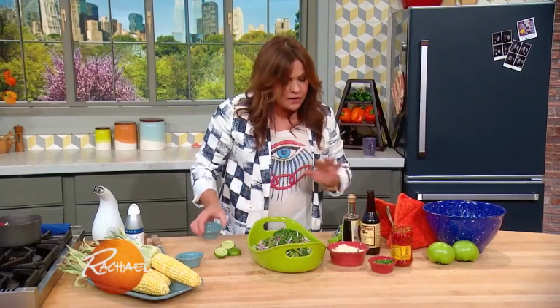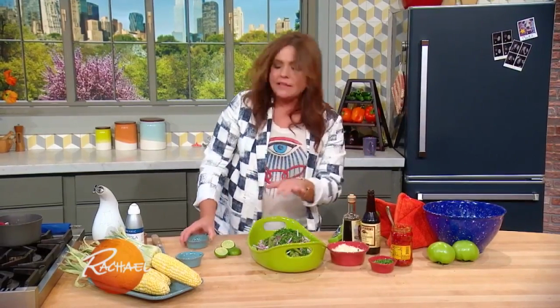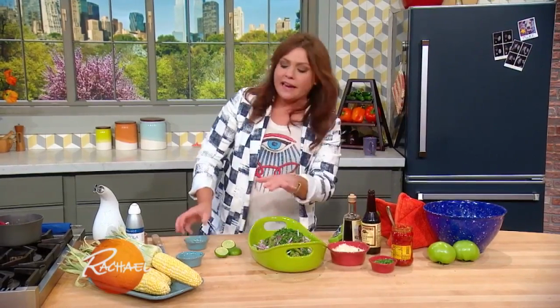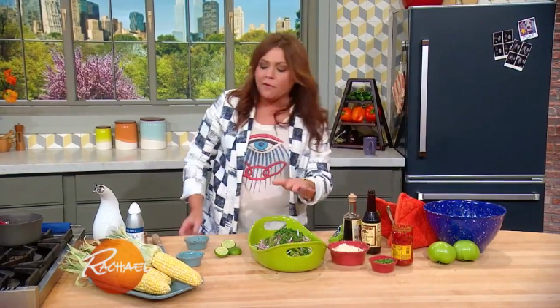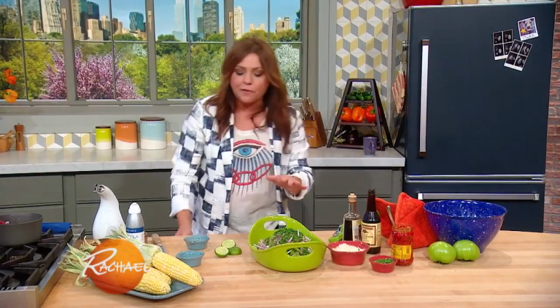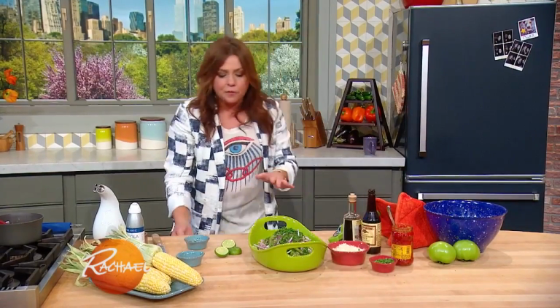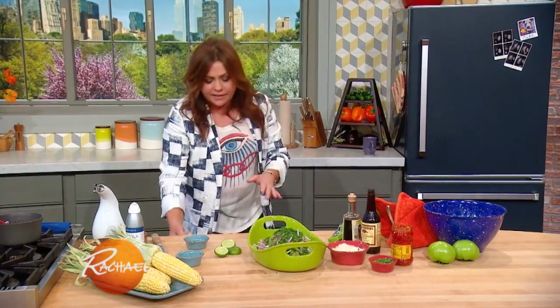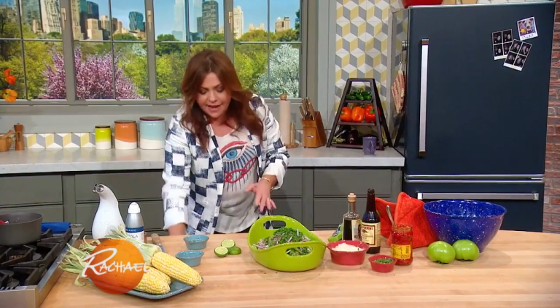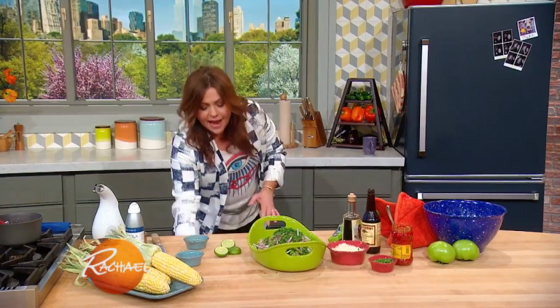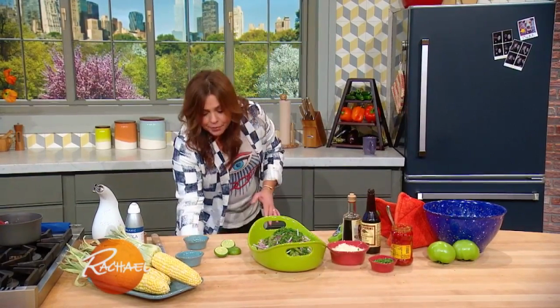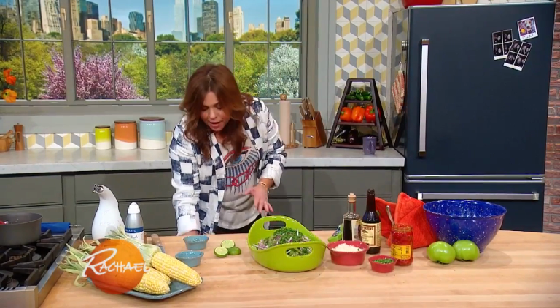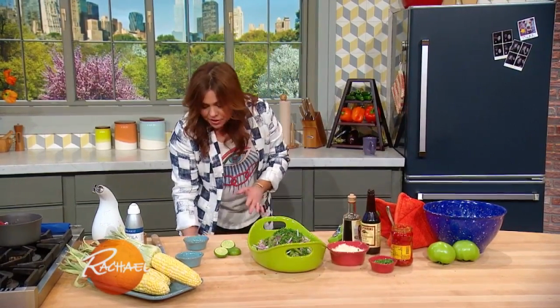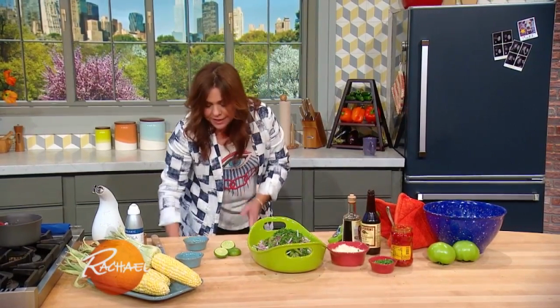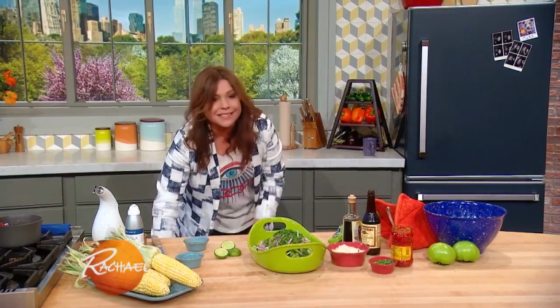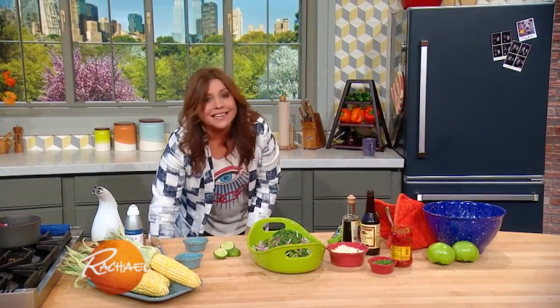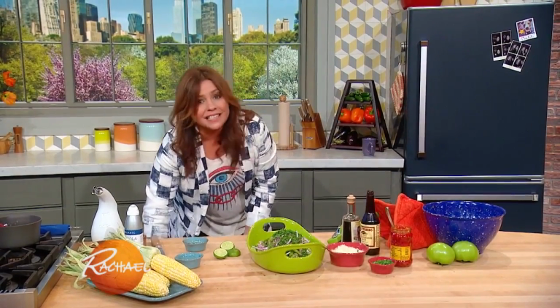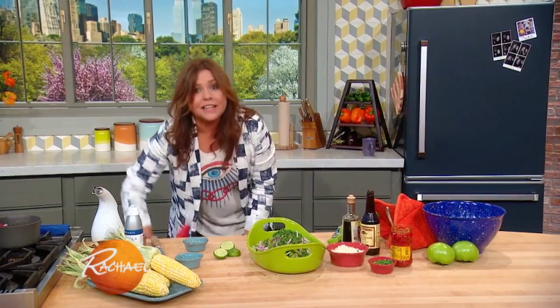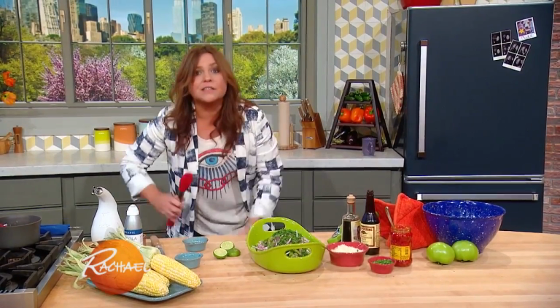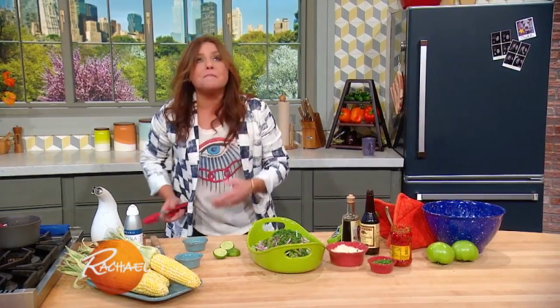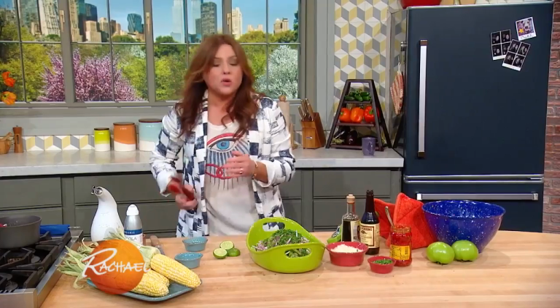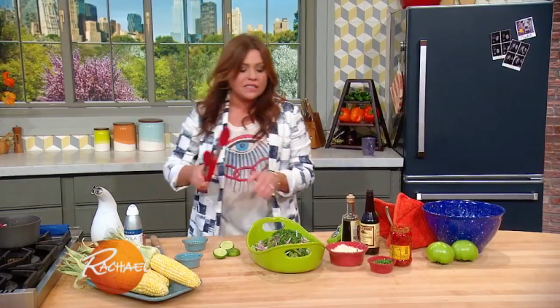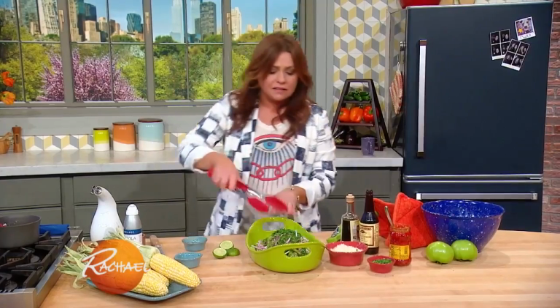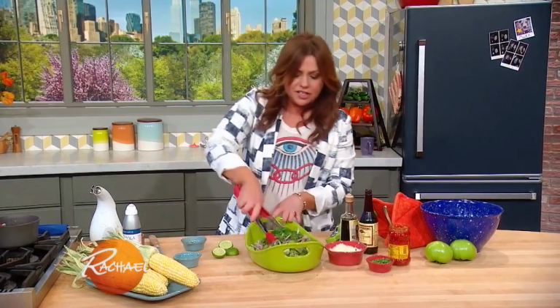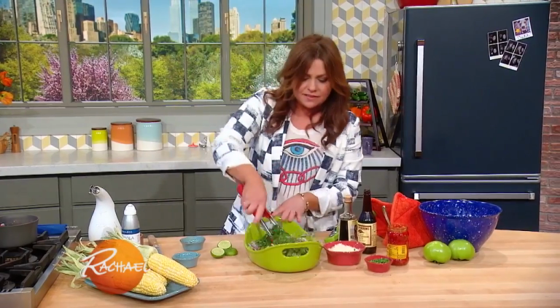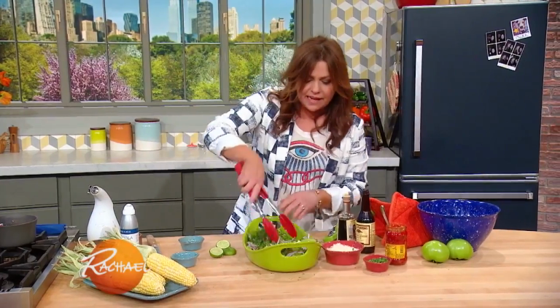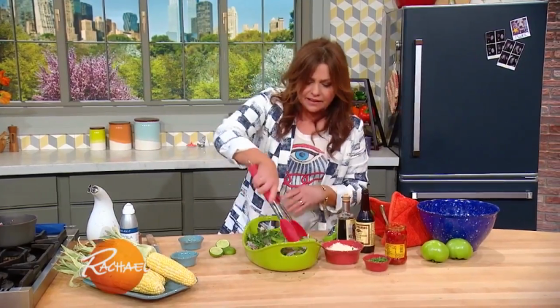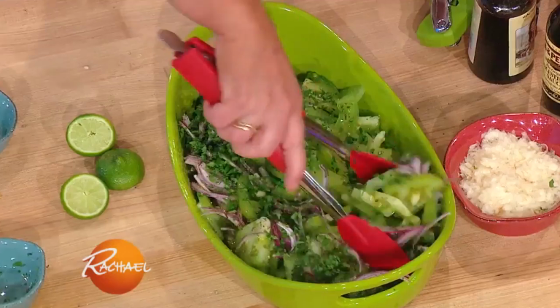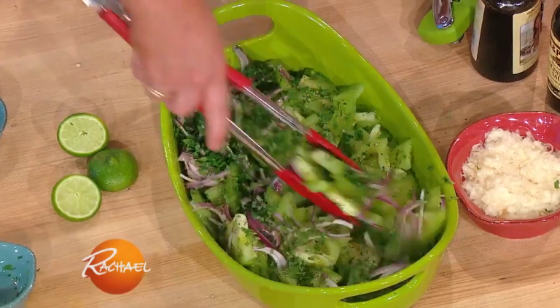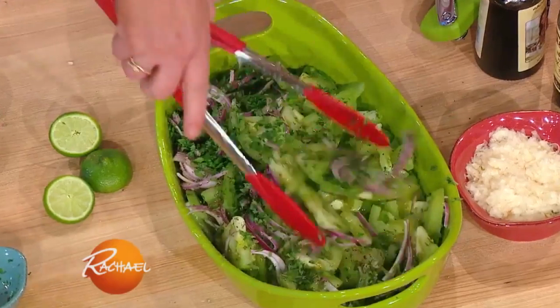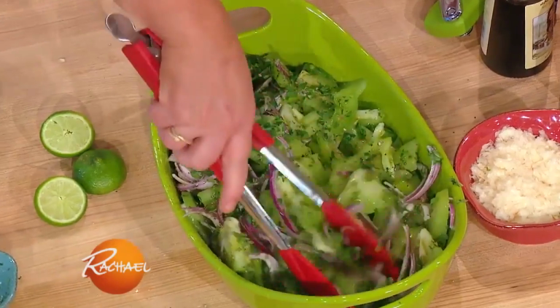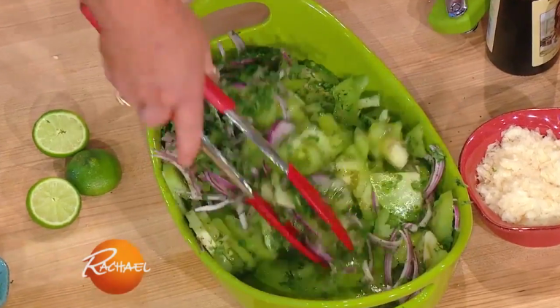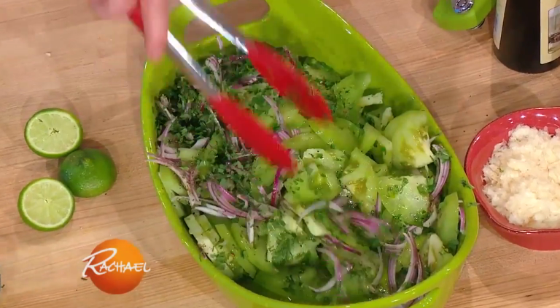You let this hang out for a few minutes, I promise you, it's addictive. It is the most delicious salad. Lovely.